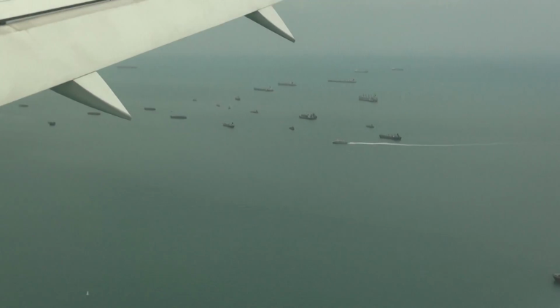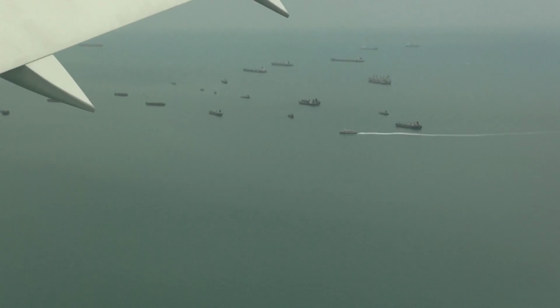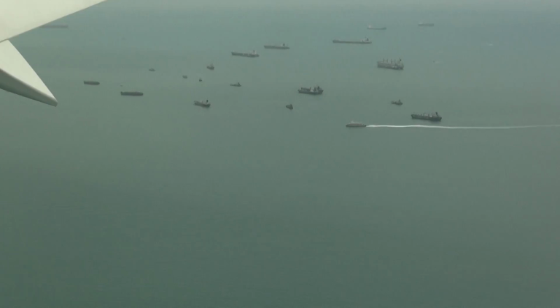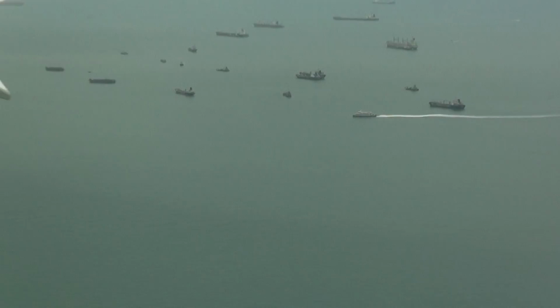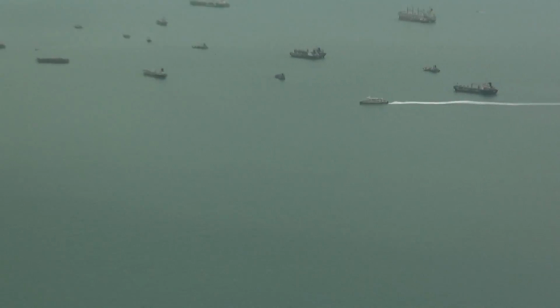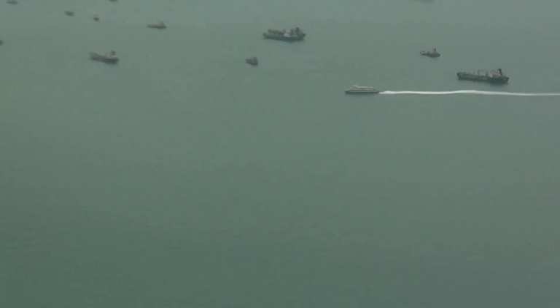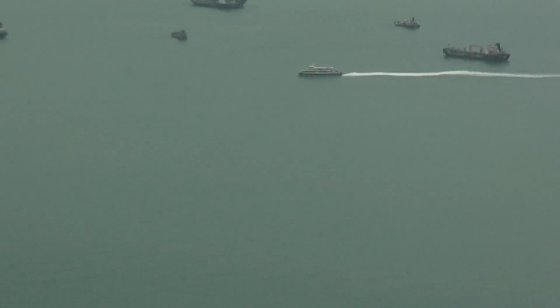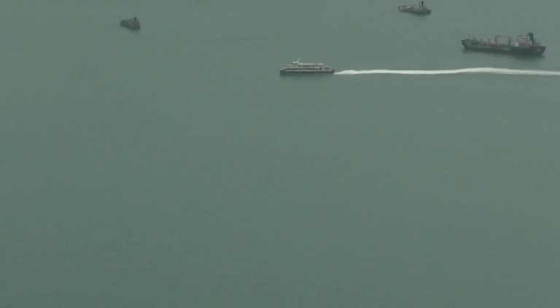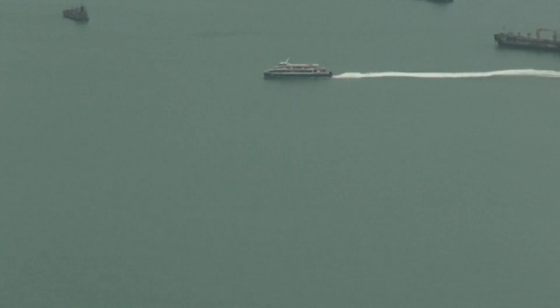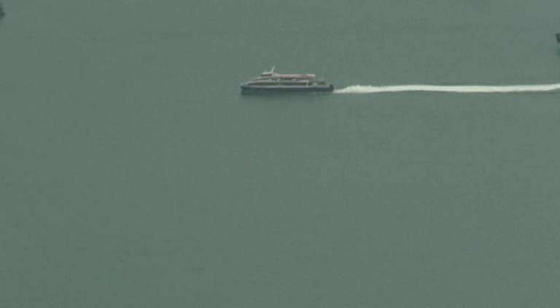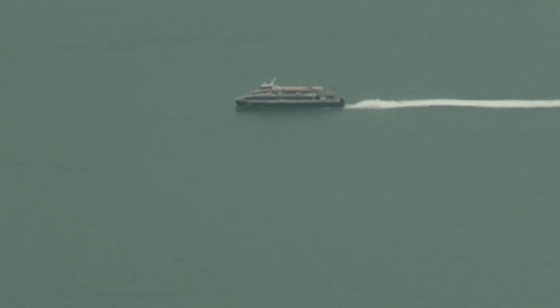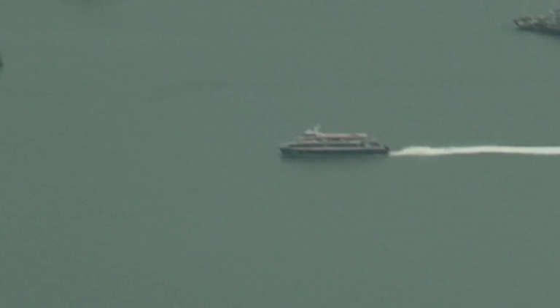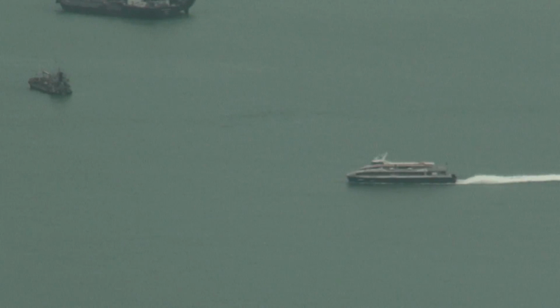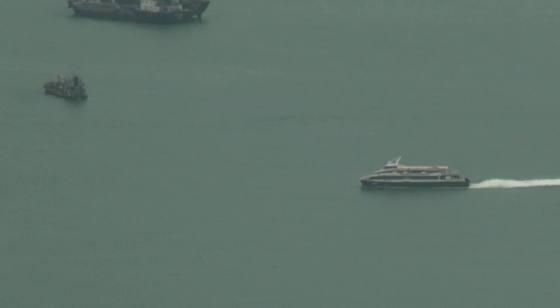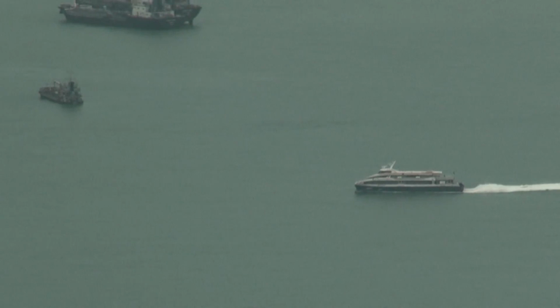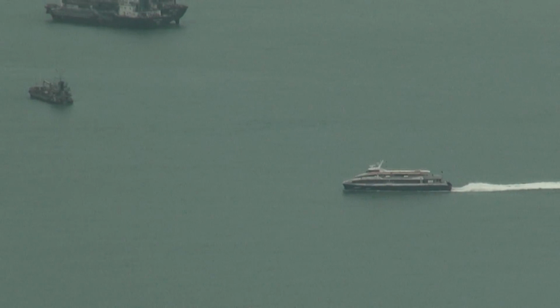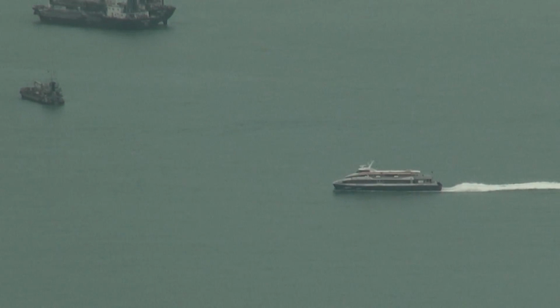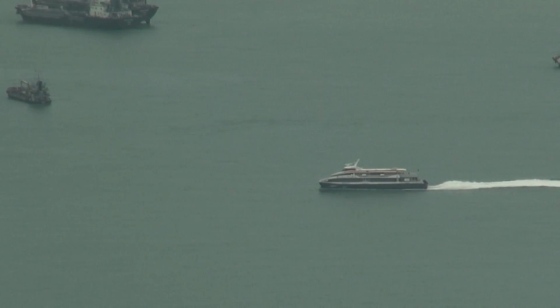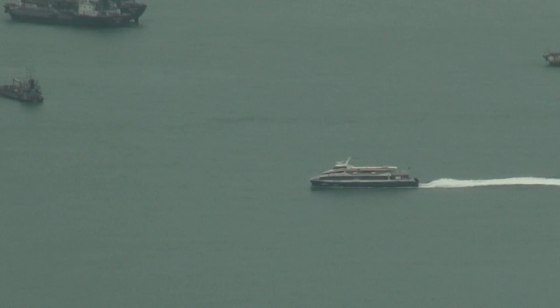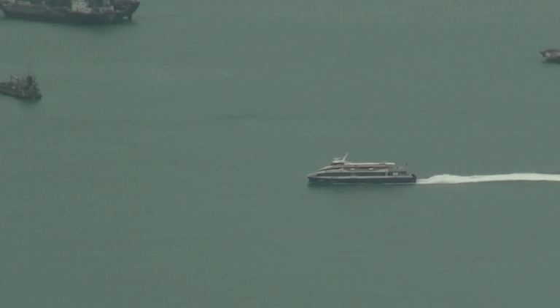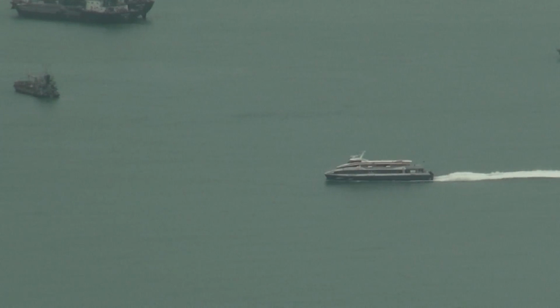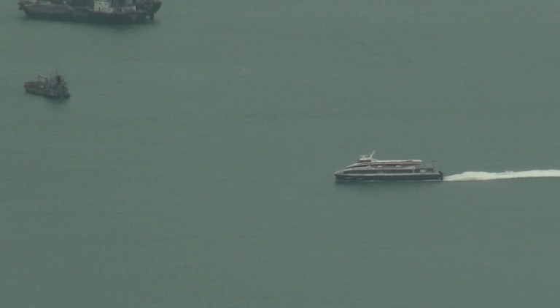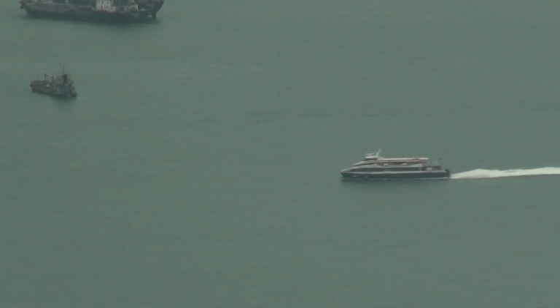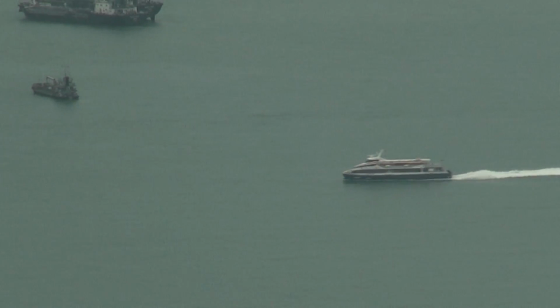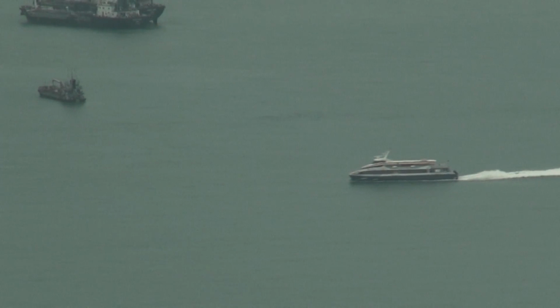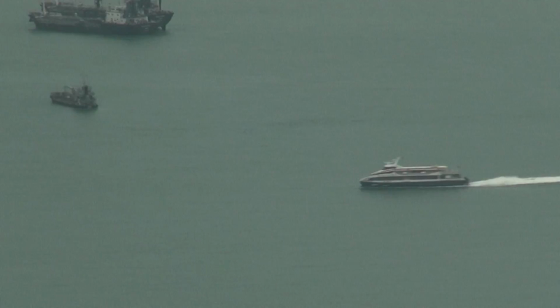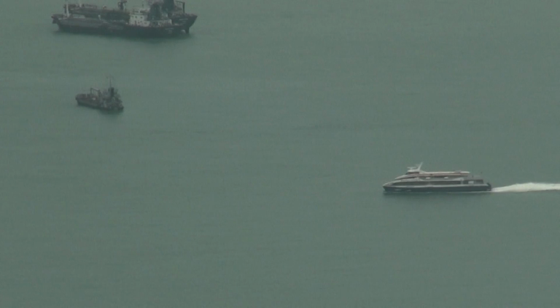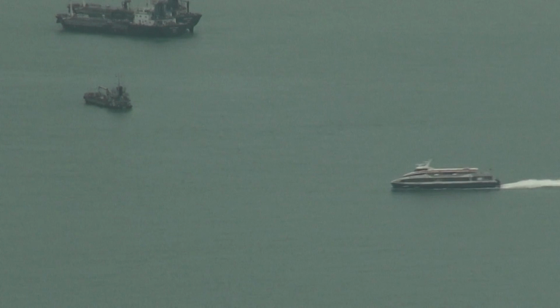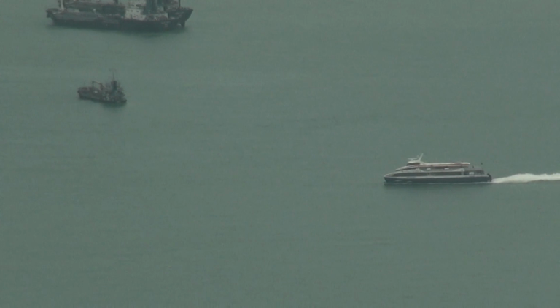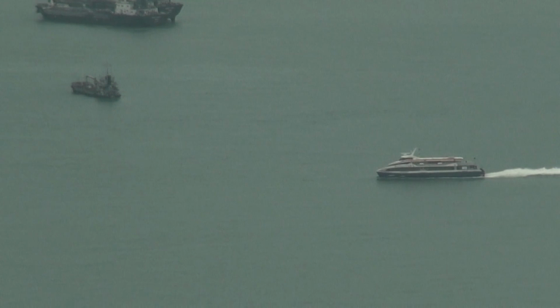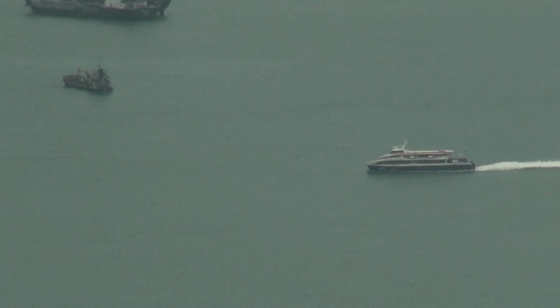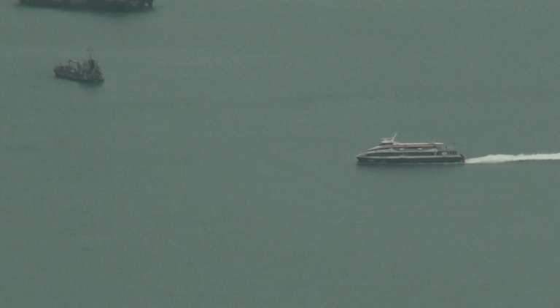It's the Bintan — Bintan Island ferry. Bintan Lagoon Resorts ferry.